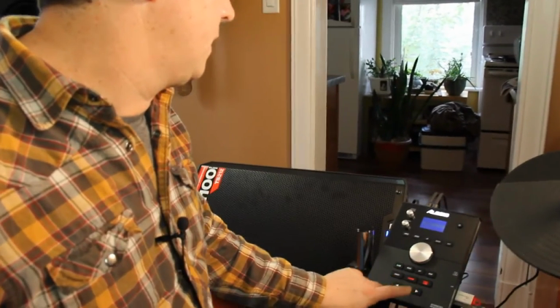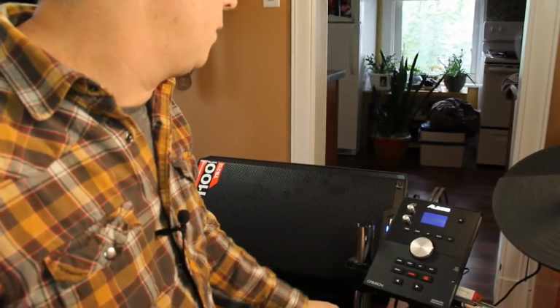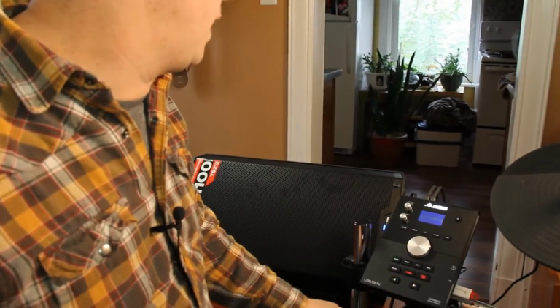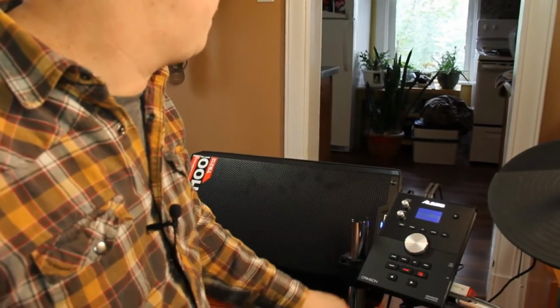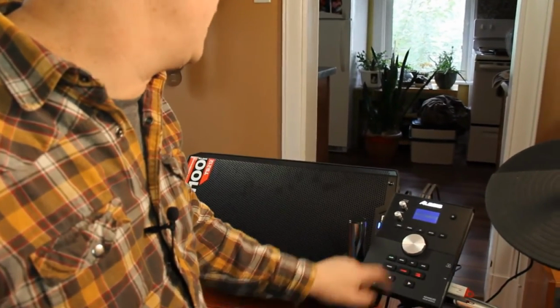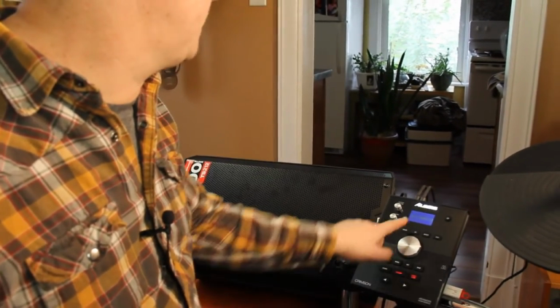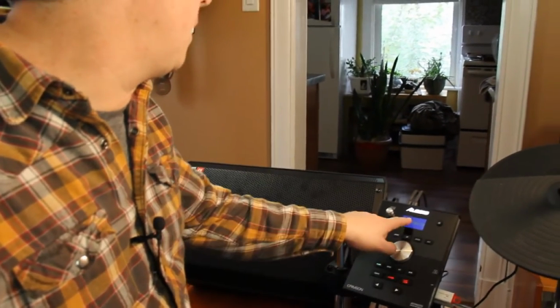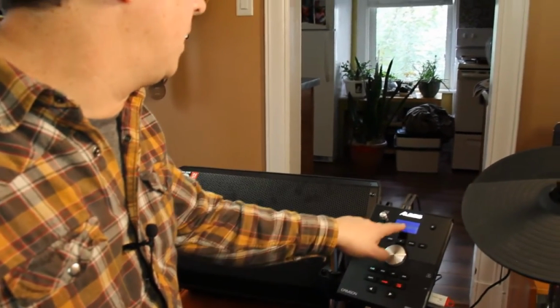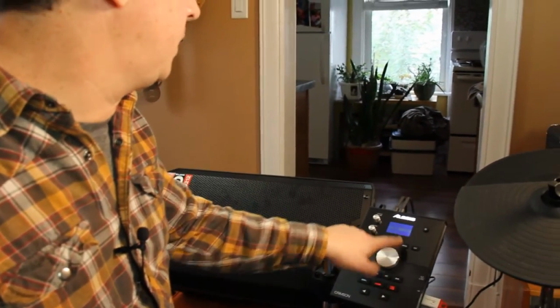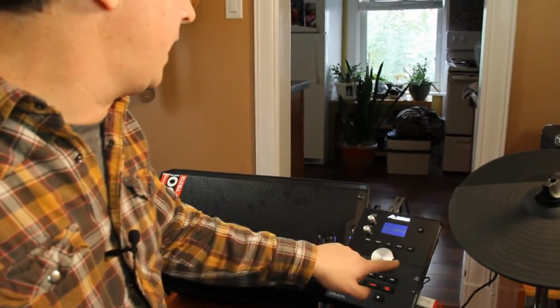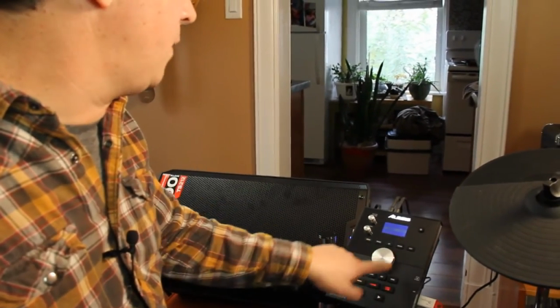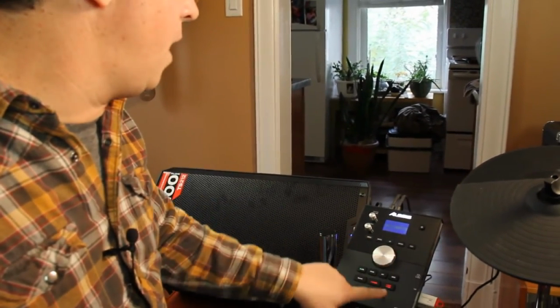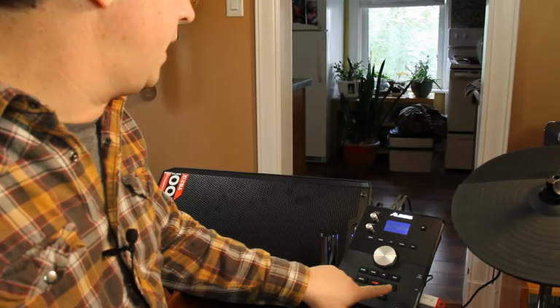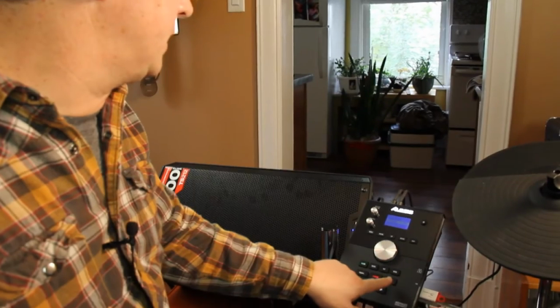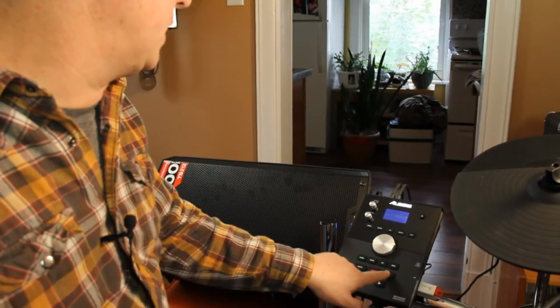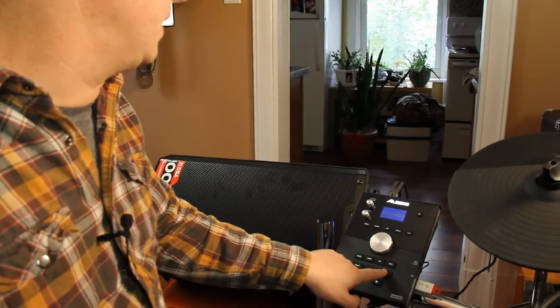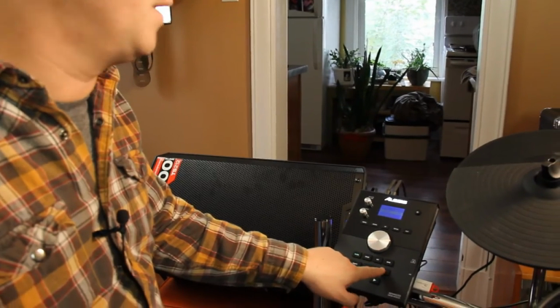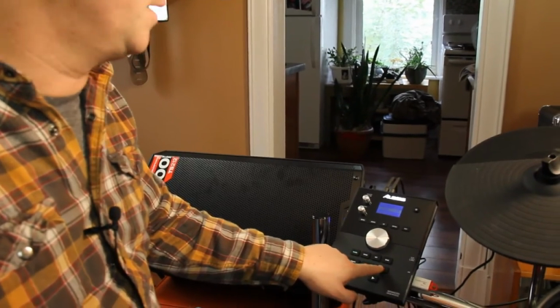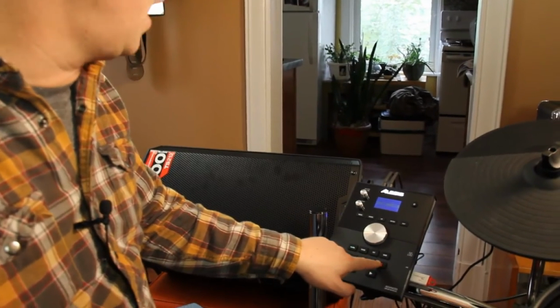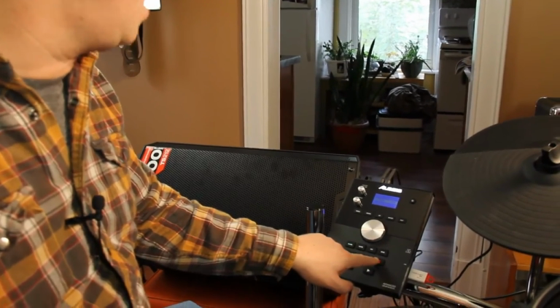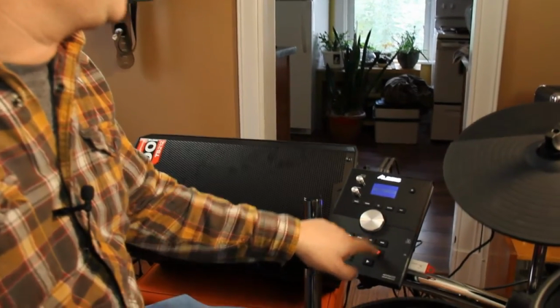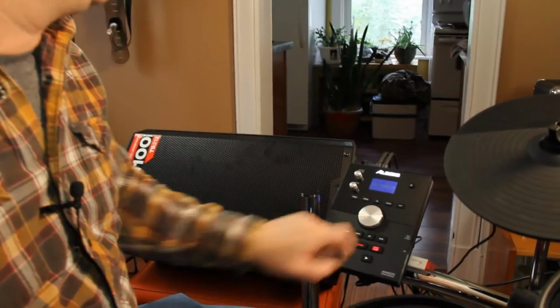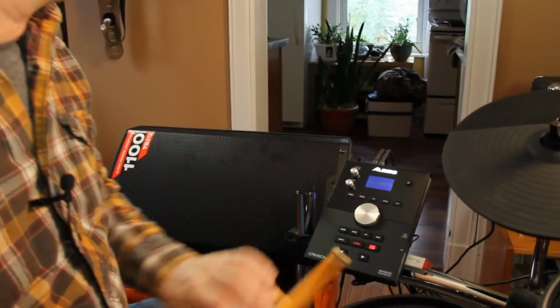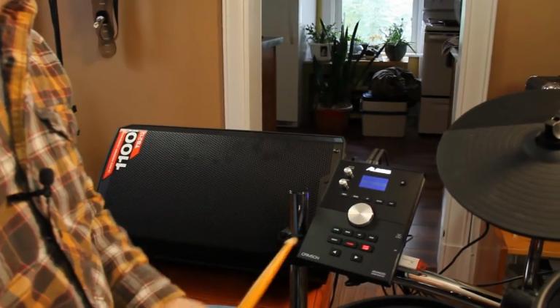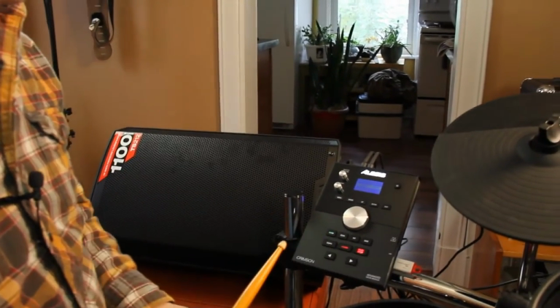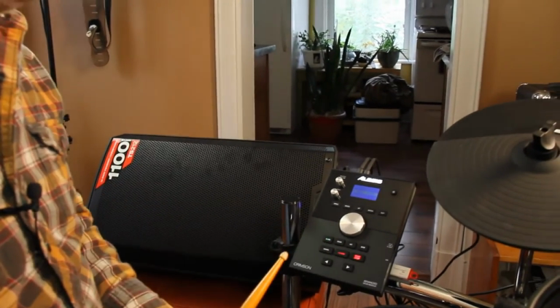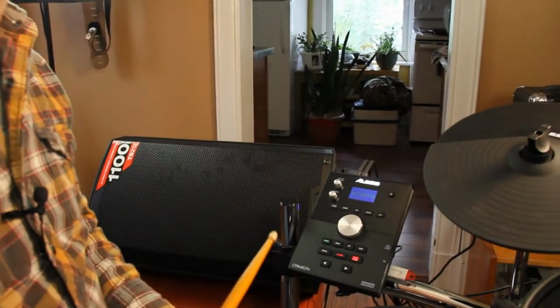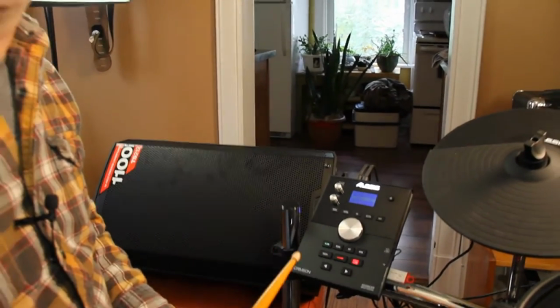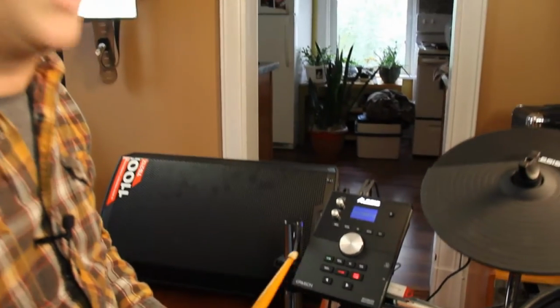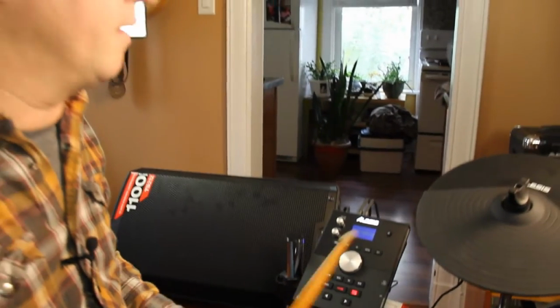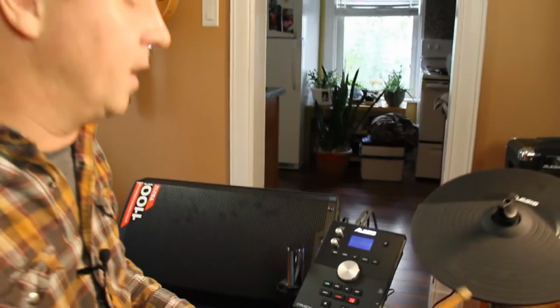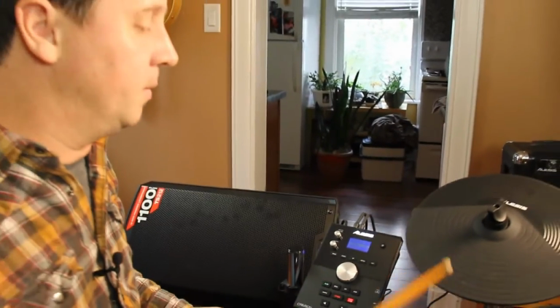When I find something I want to play on, I just press my start/stop, and I have that song available.